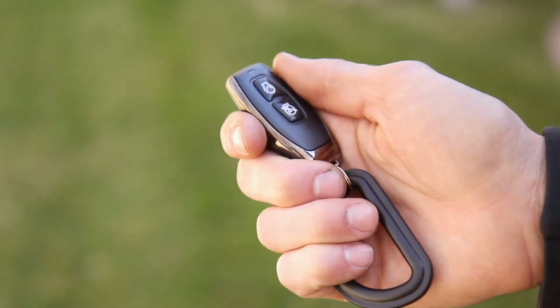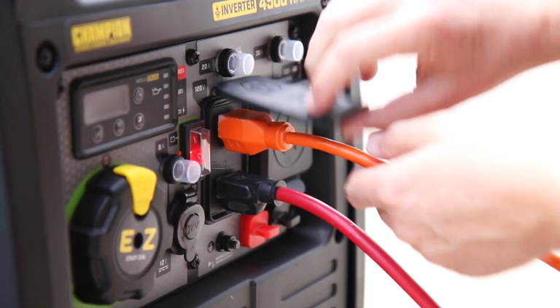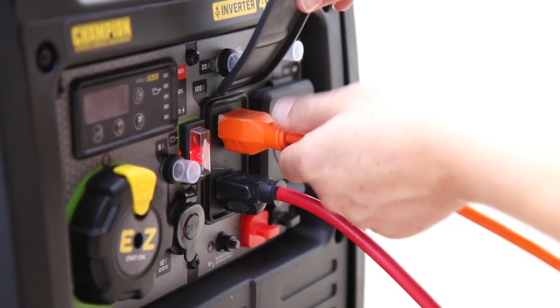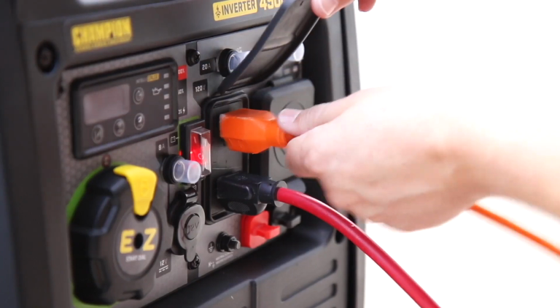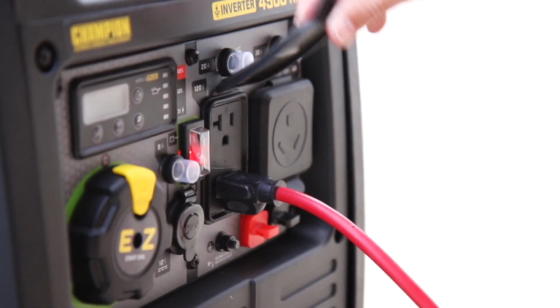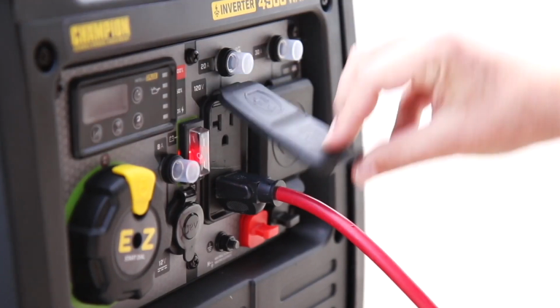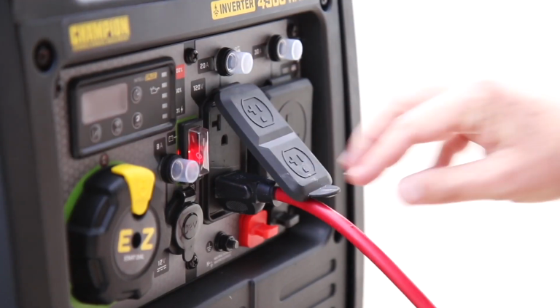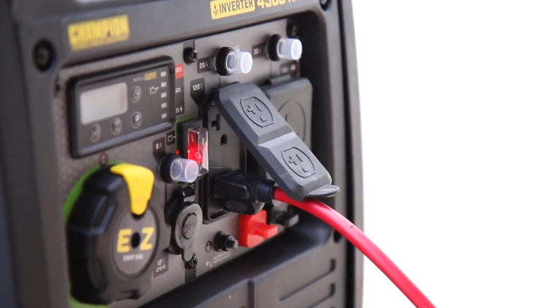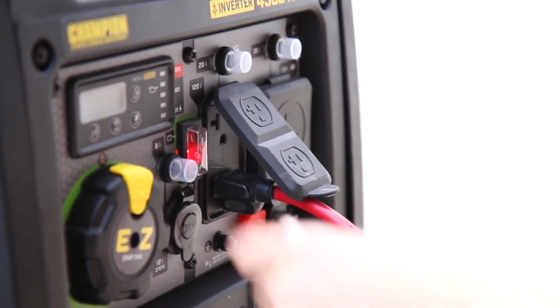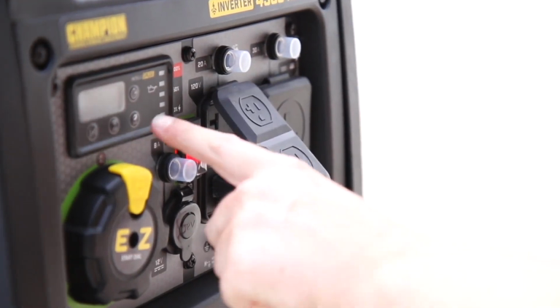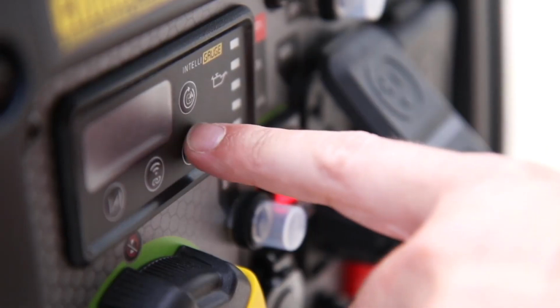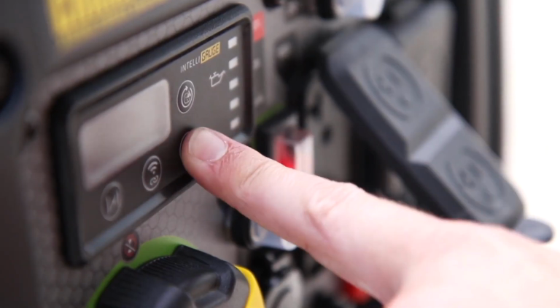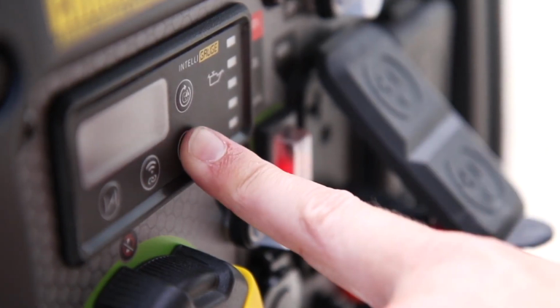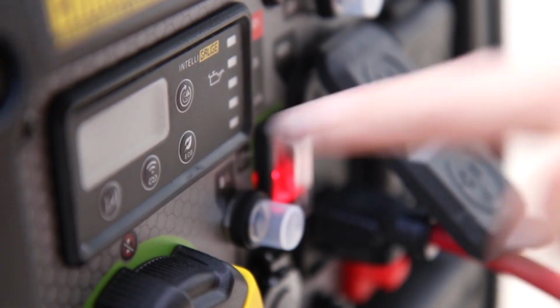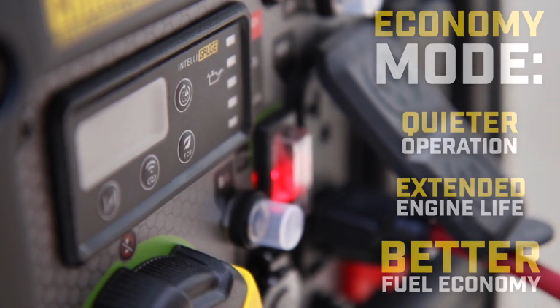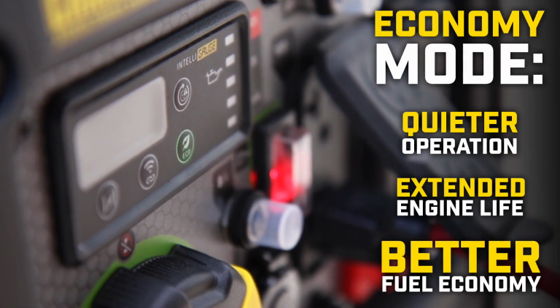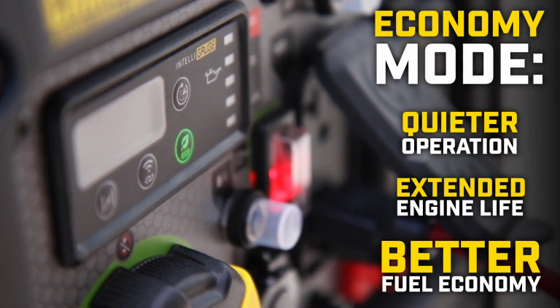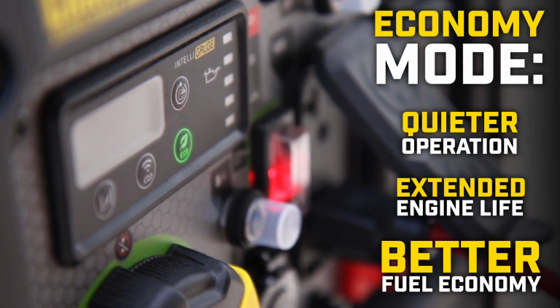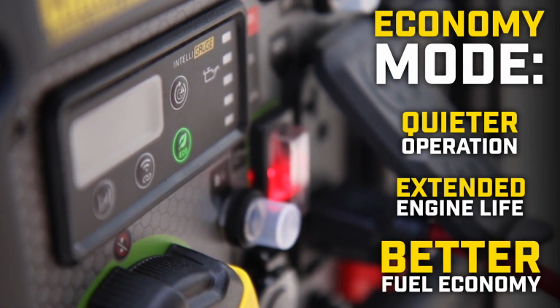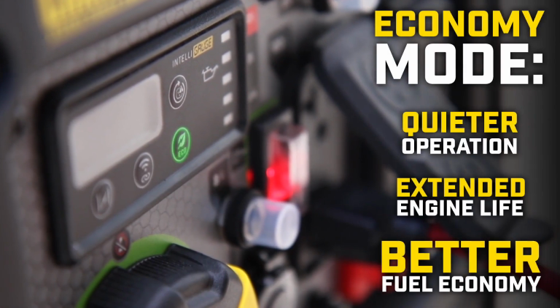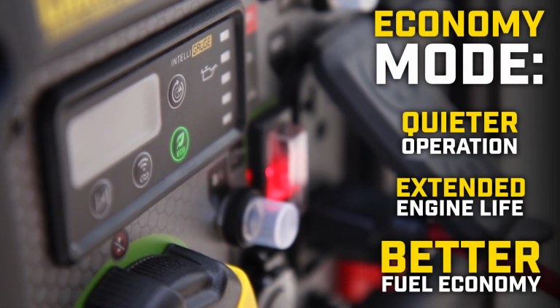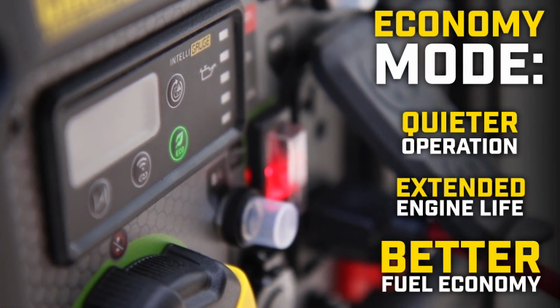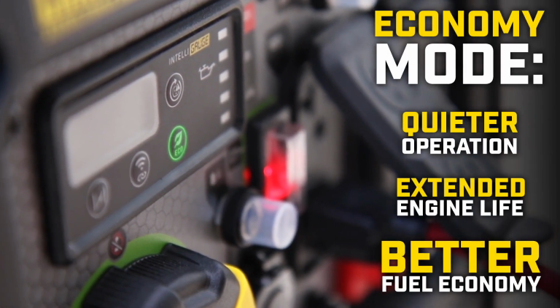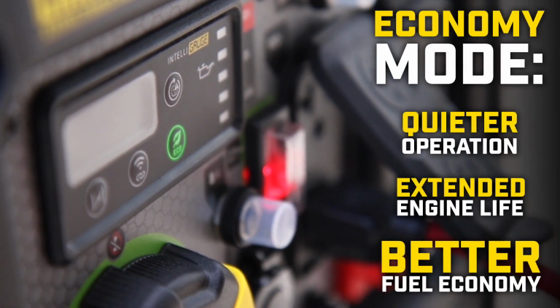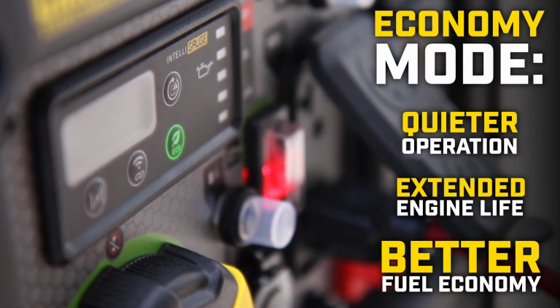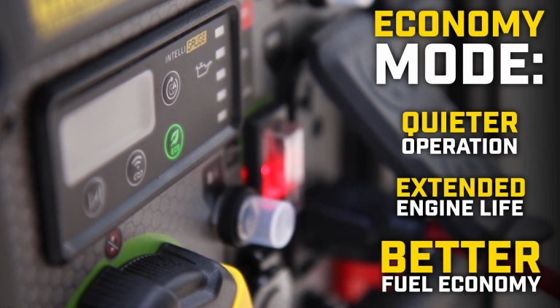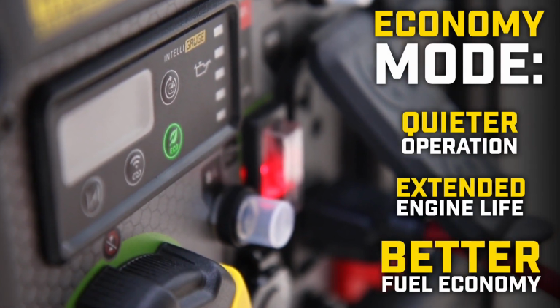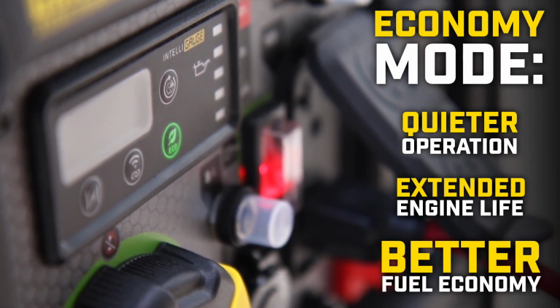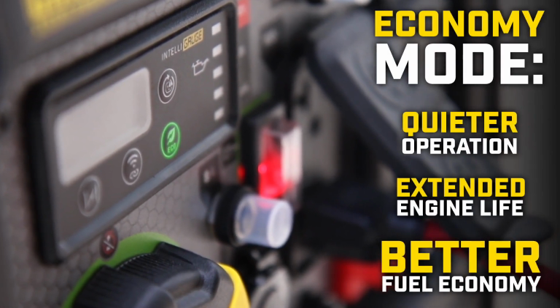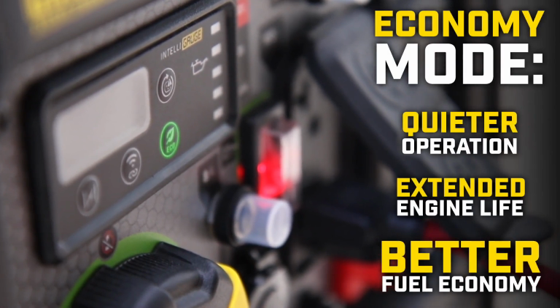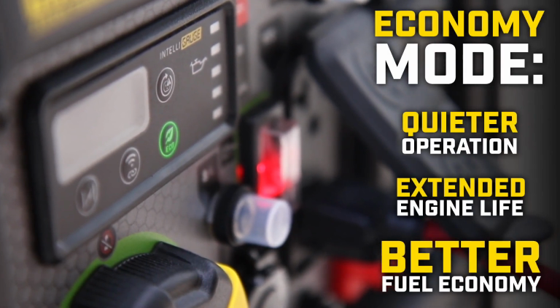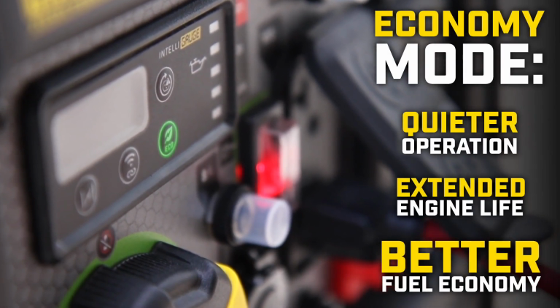And when the electrical load is reduced, the innovative economy mode provides quieter operation, extended engine life, and better fuel economy.